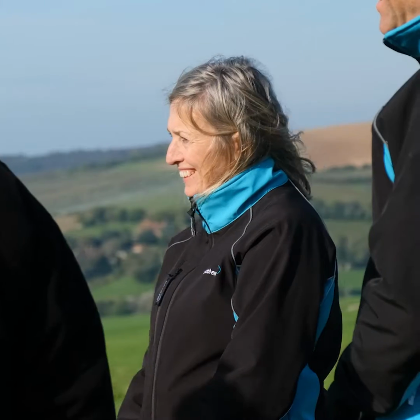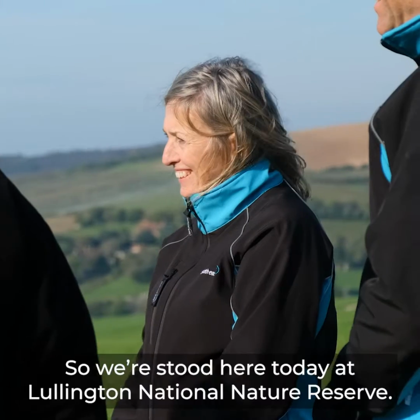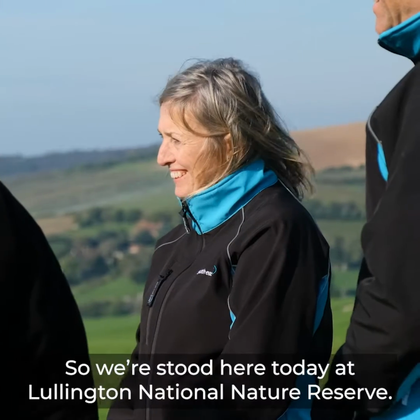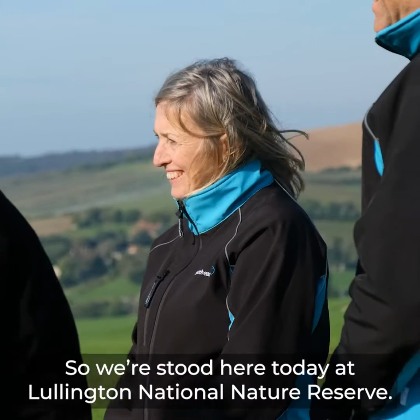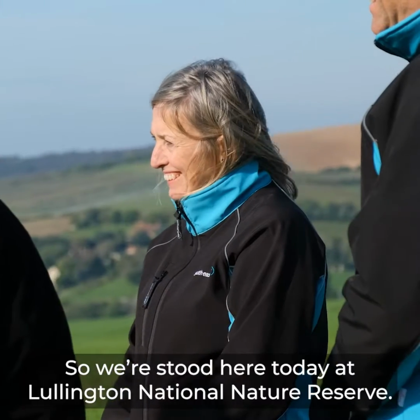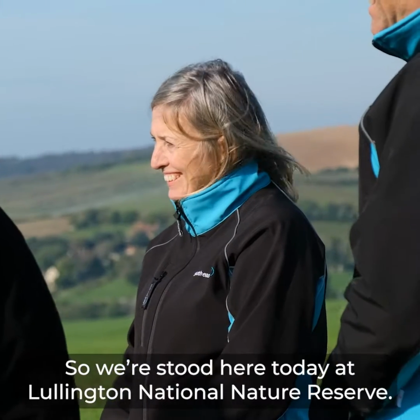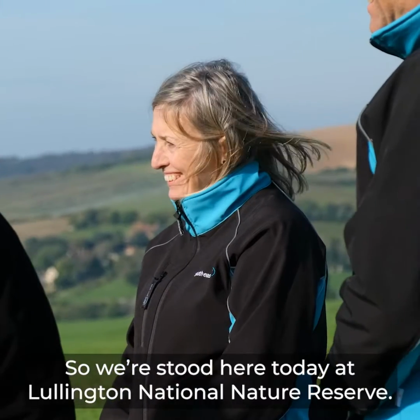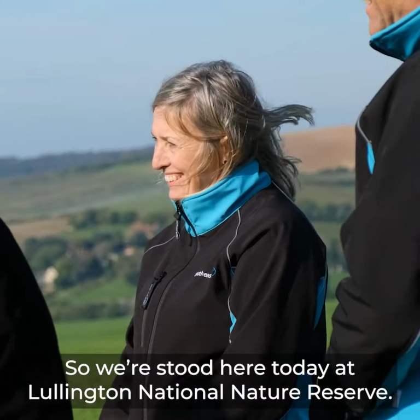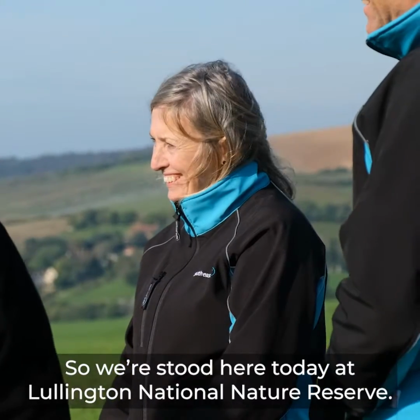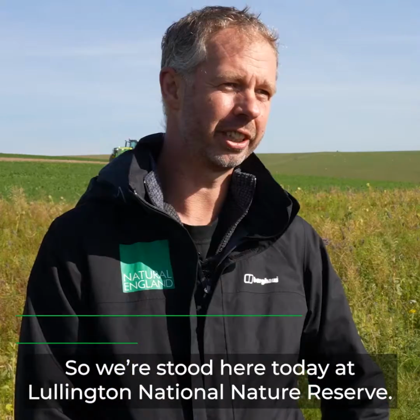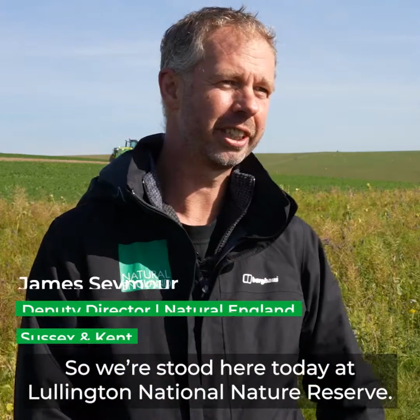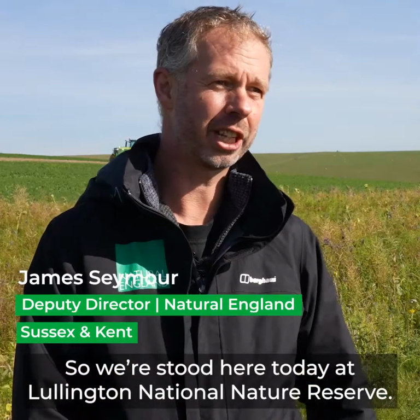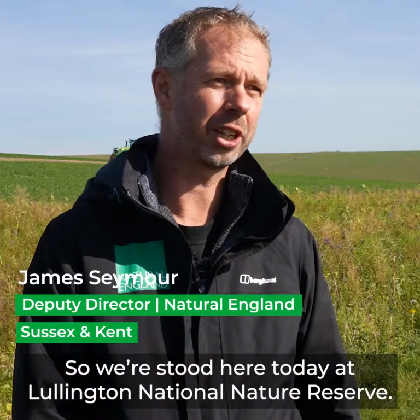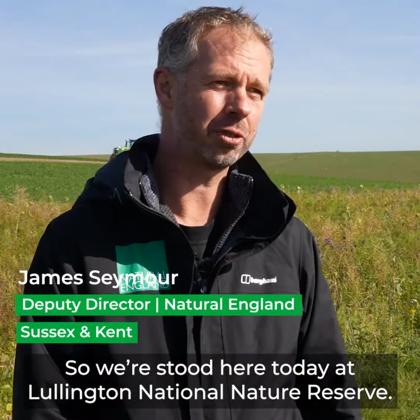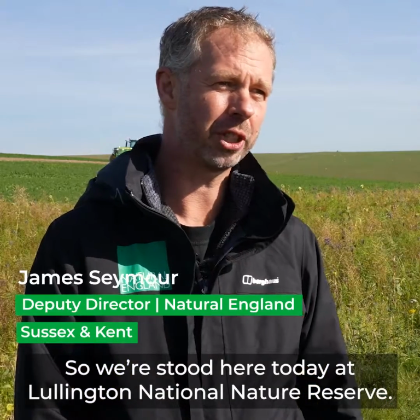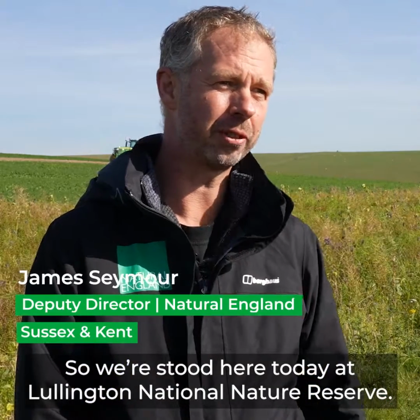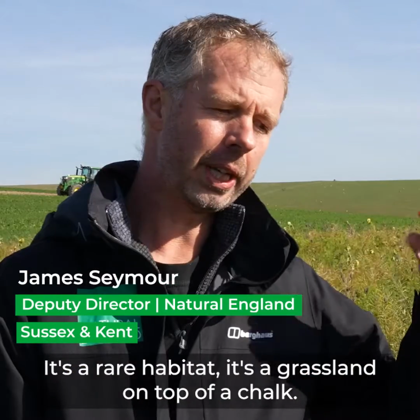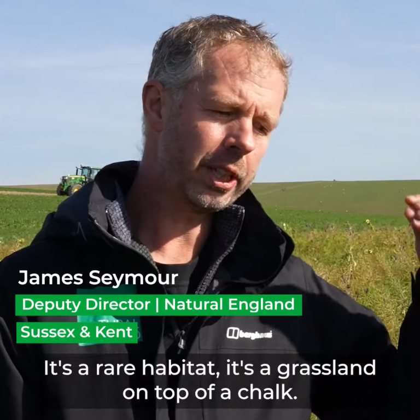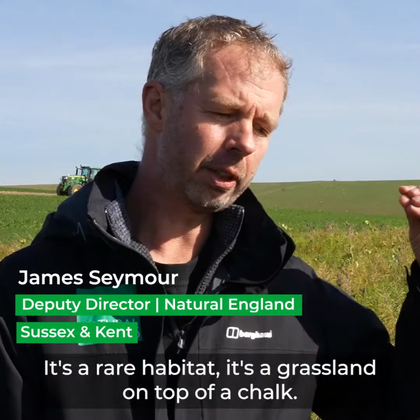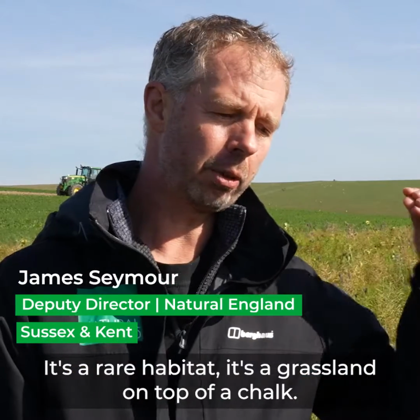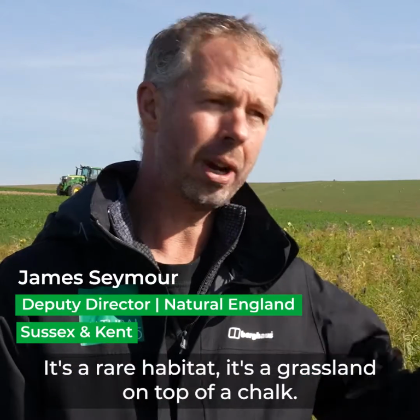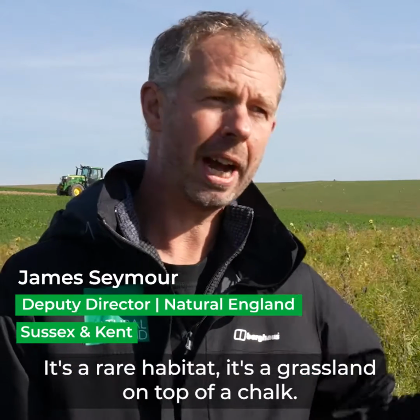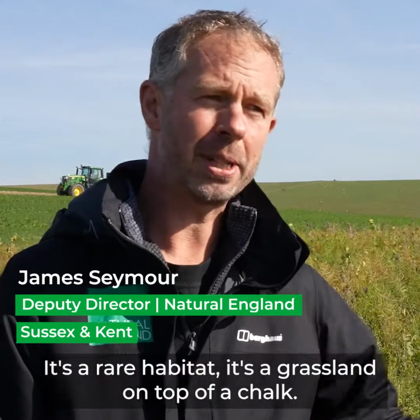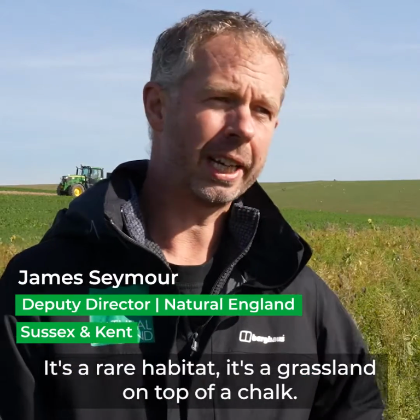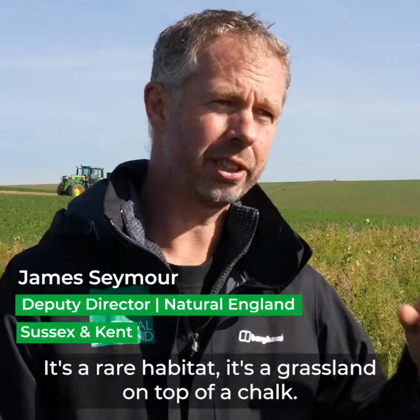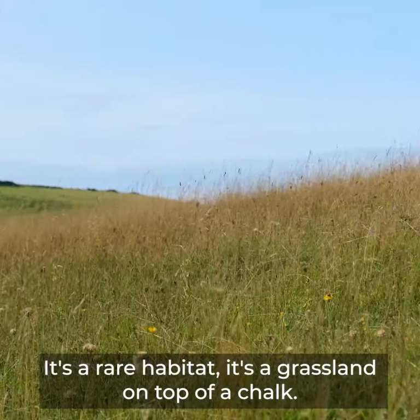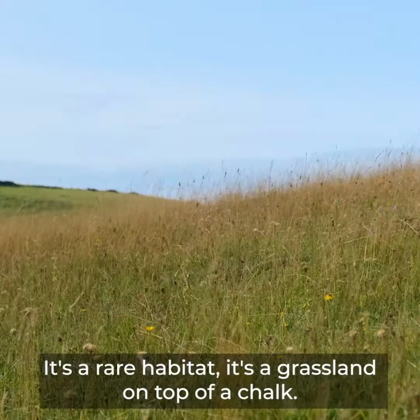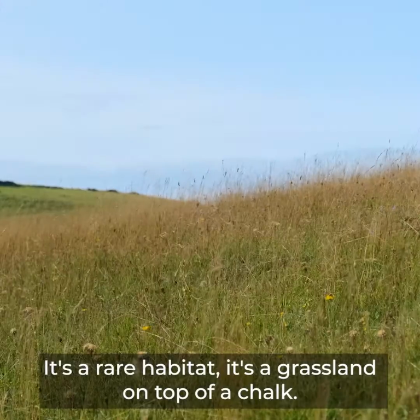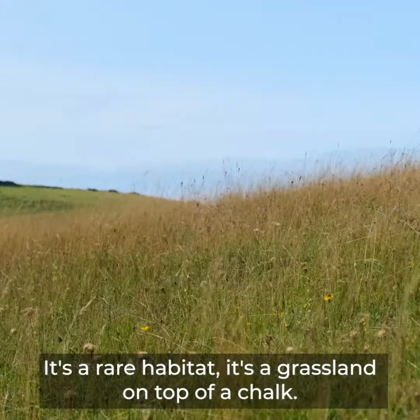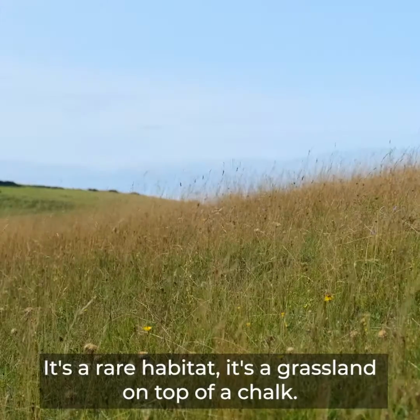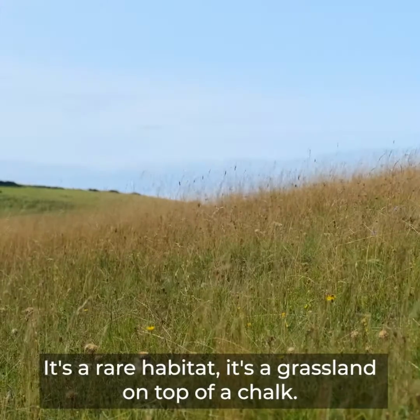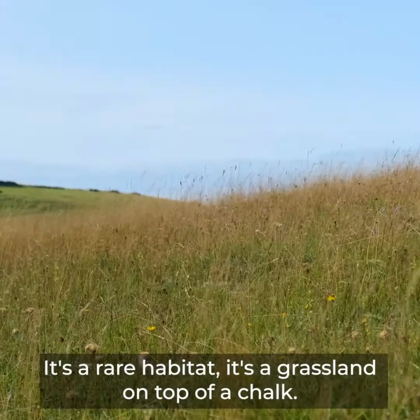So we're stood here today at Lullington National Nature Reserve. It's a rare habitat — it's a grassland on top of chalk.